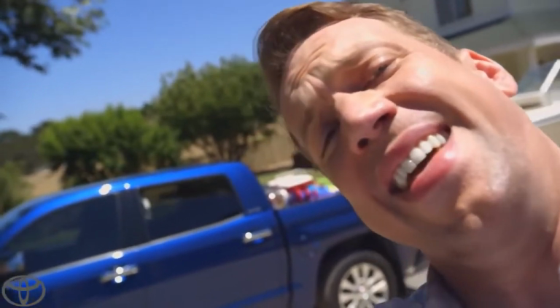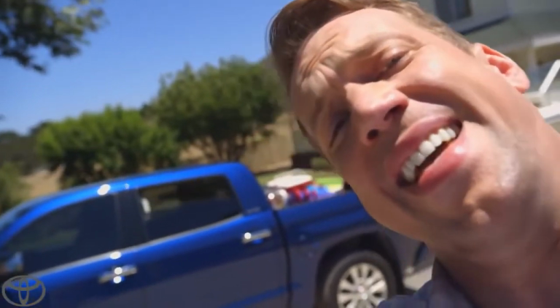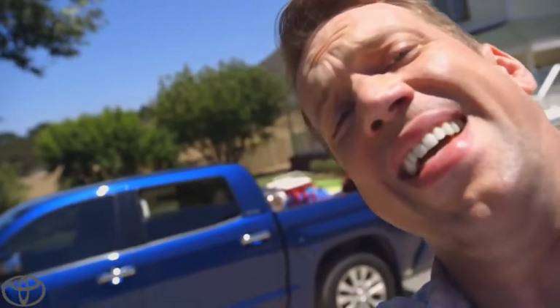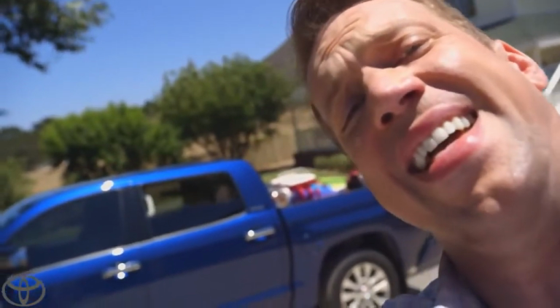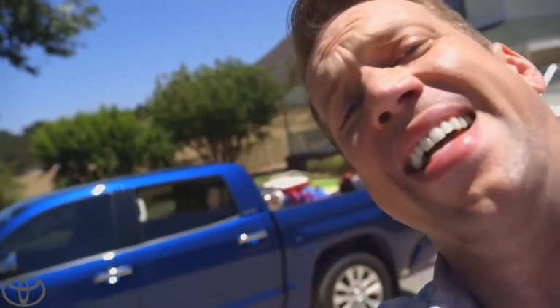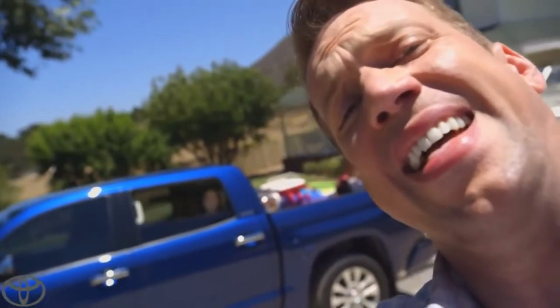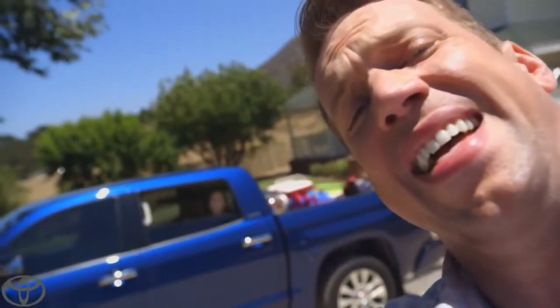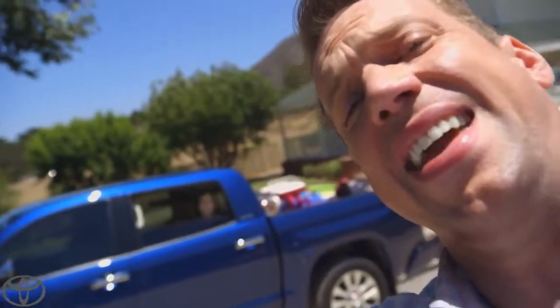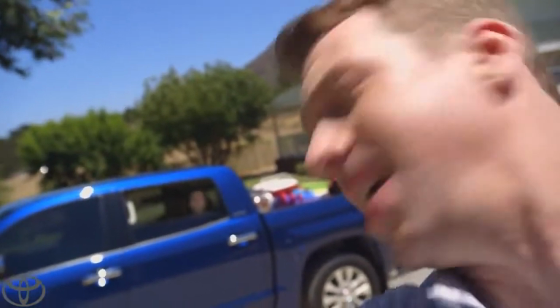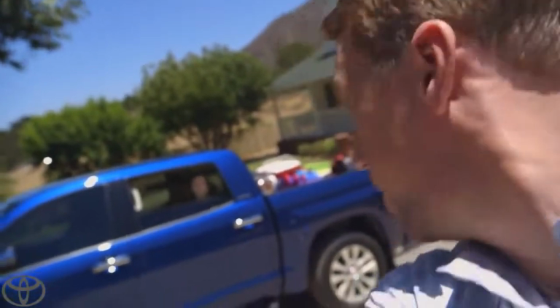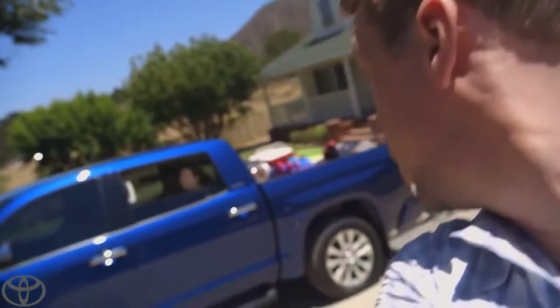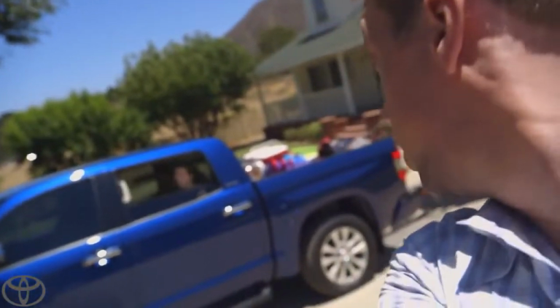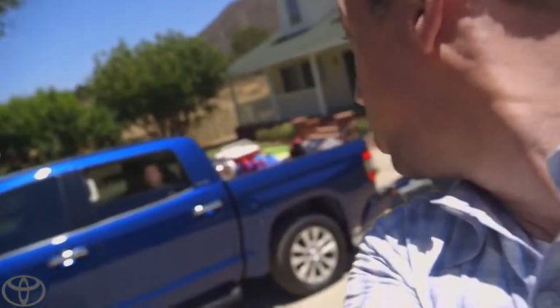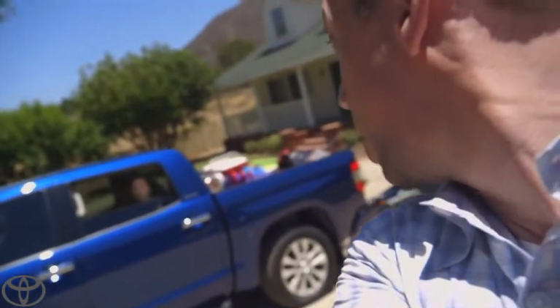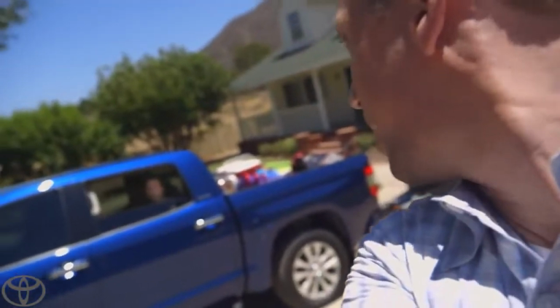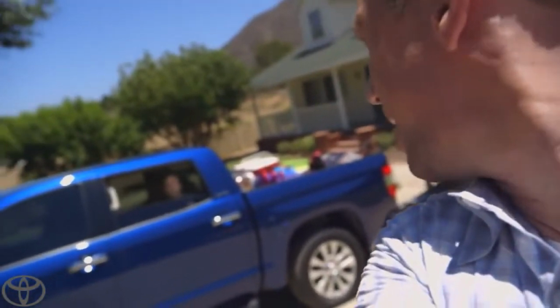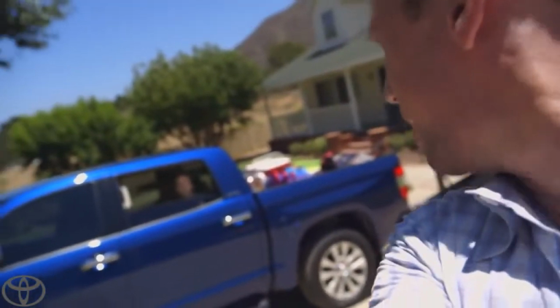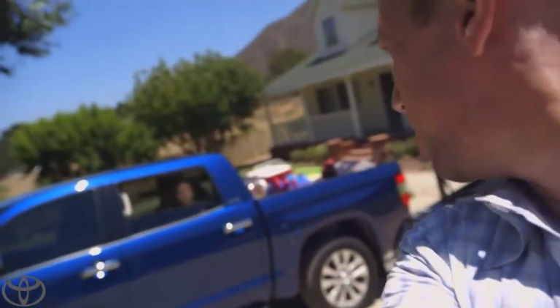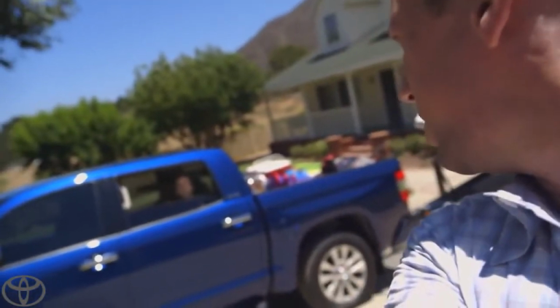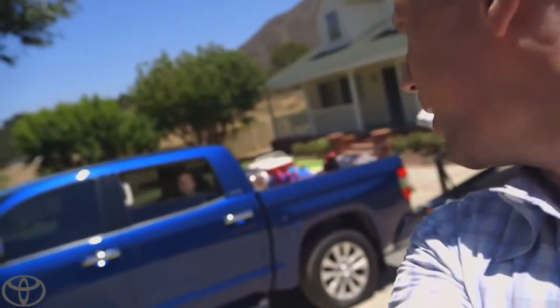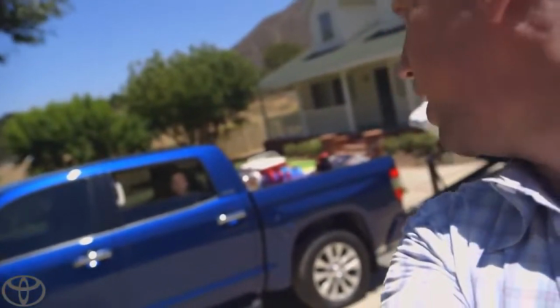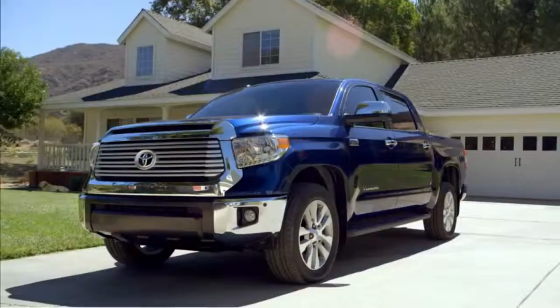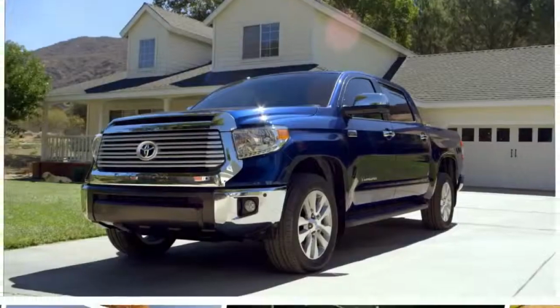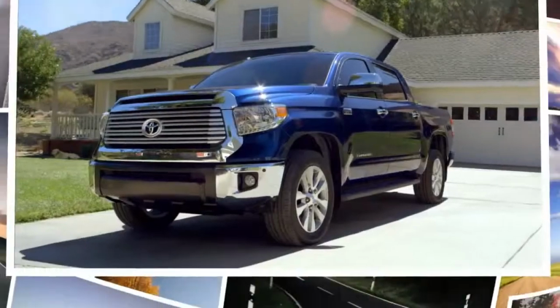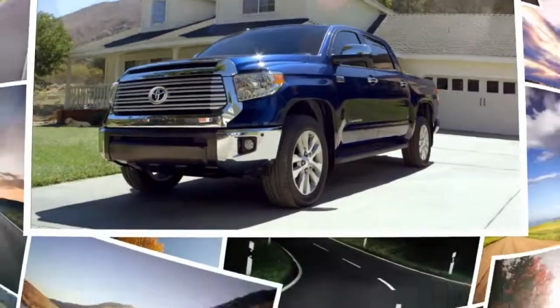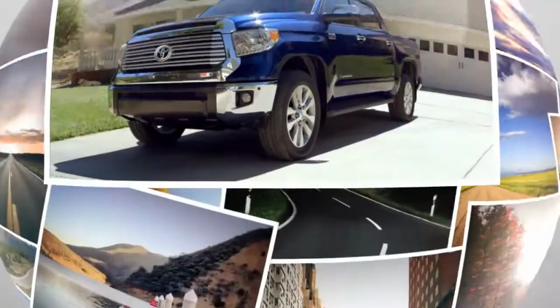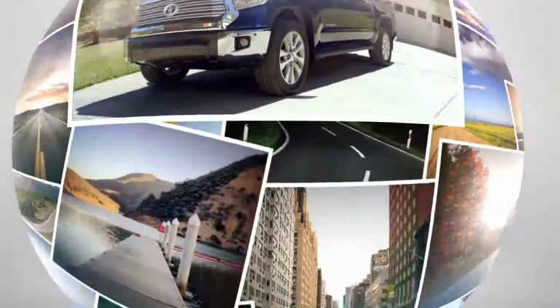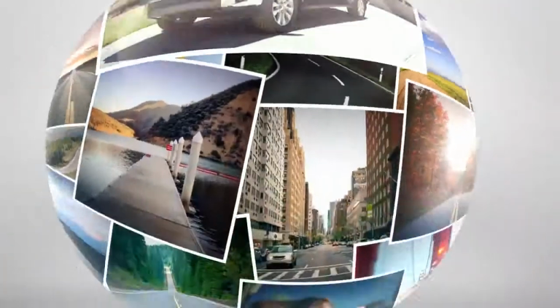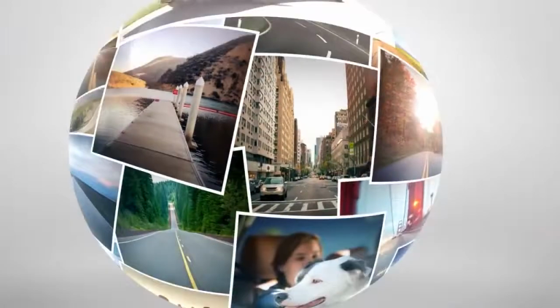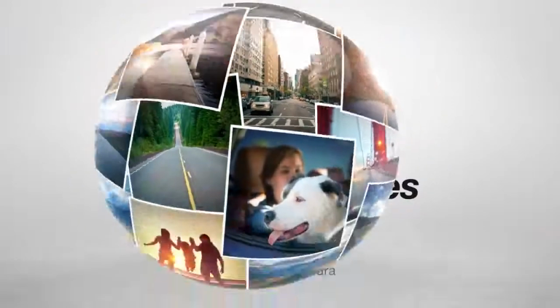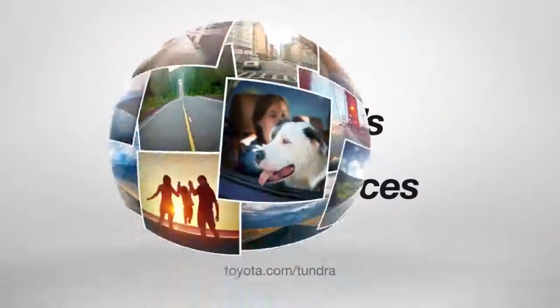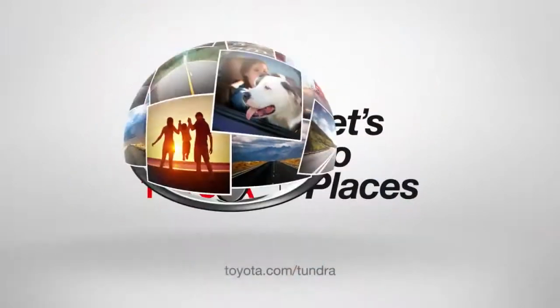Dad? Yeah? Mom's ready to go. Okay, just one second. Toyota. Let's go places.